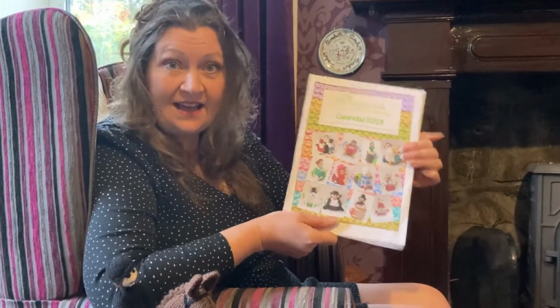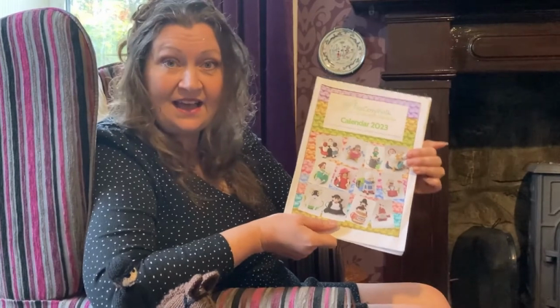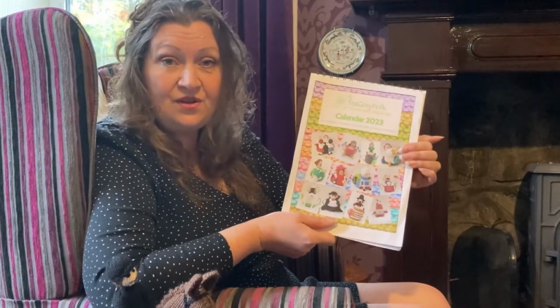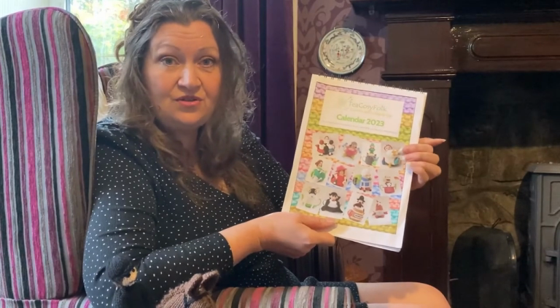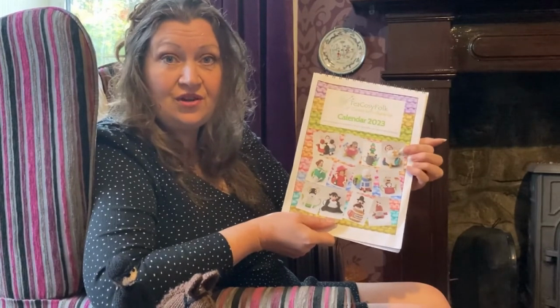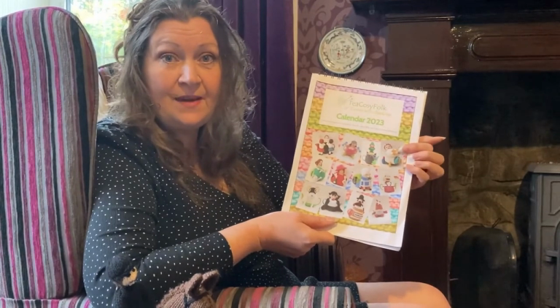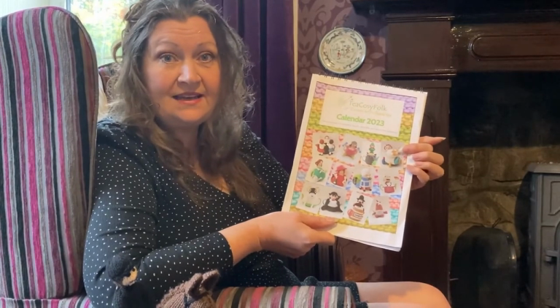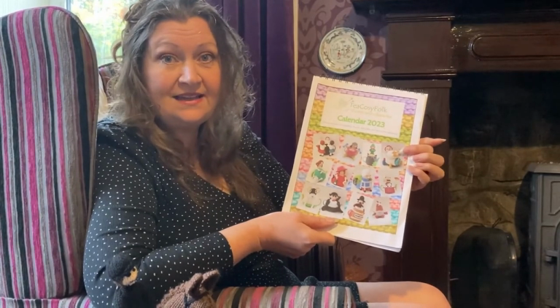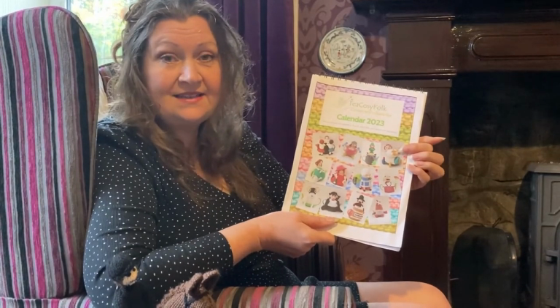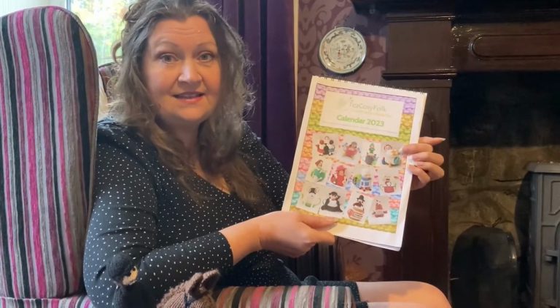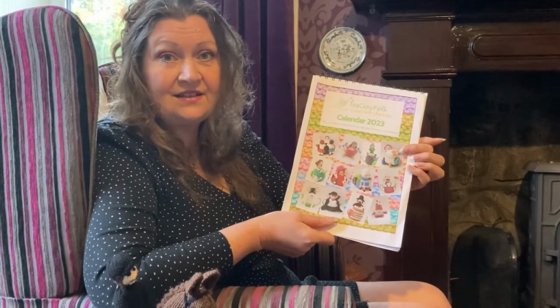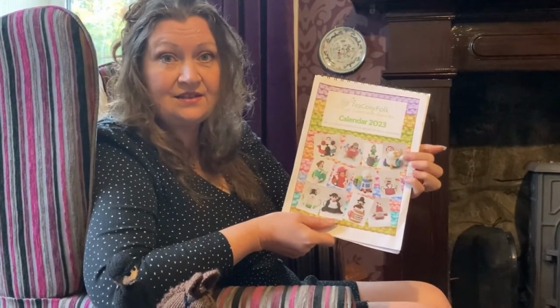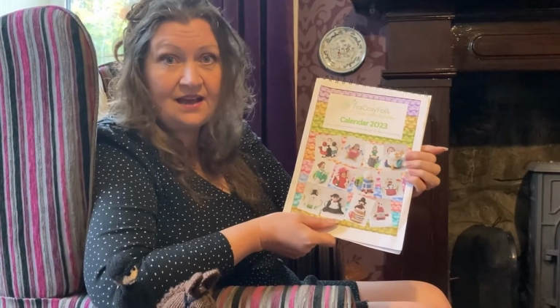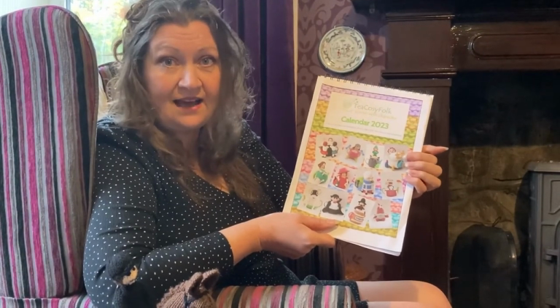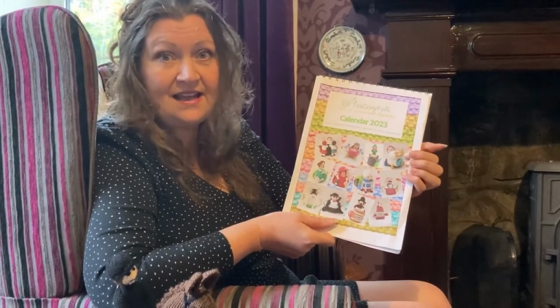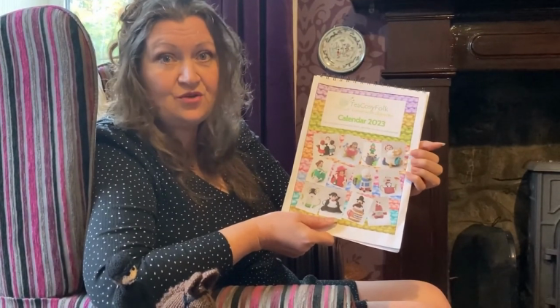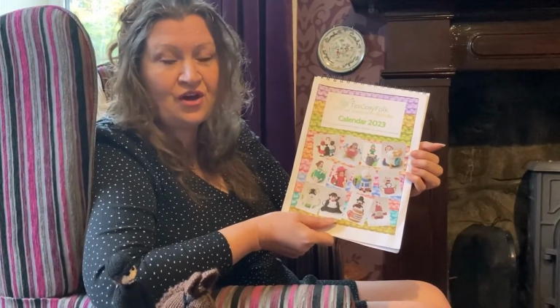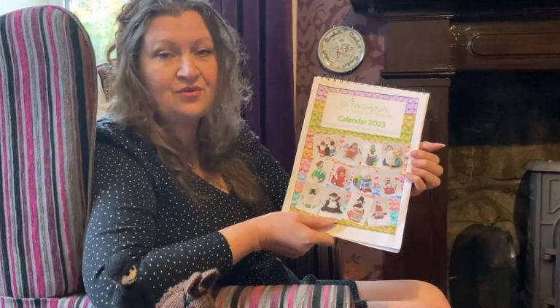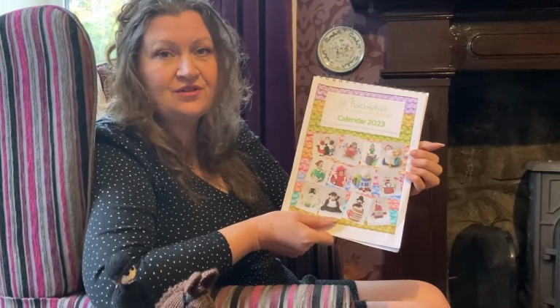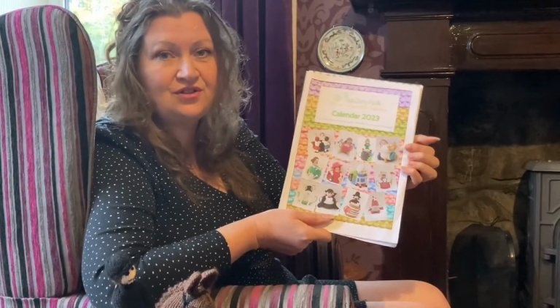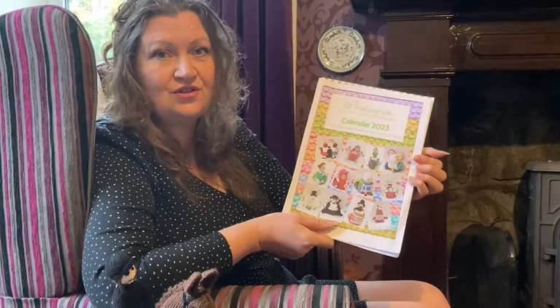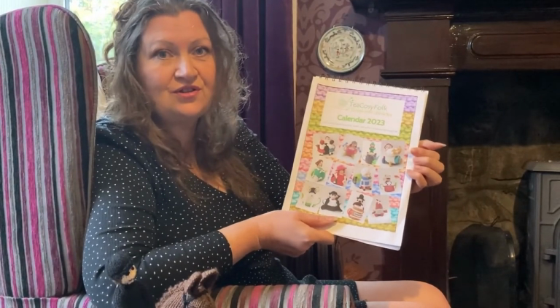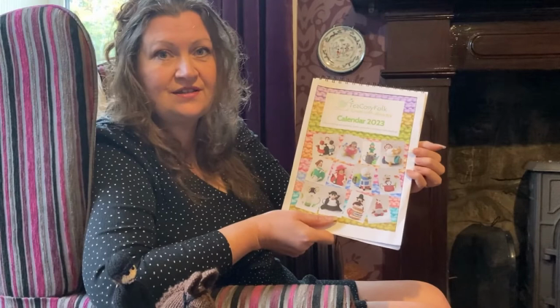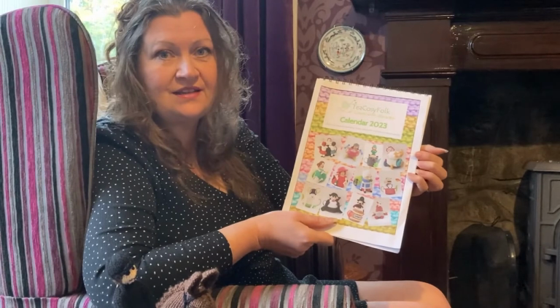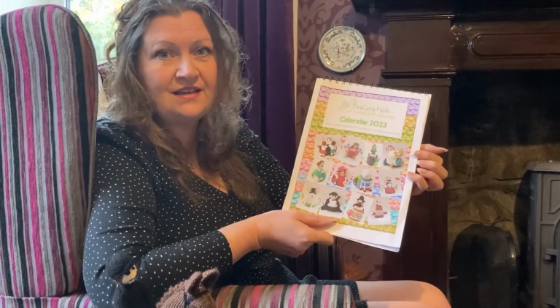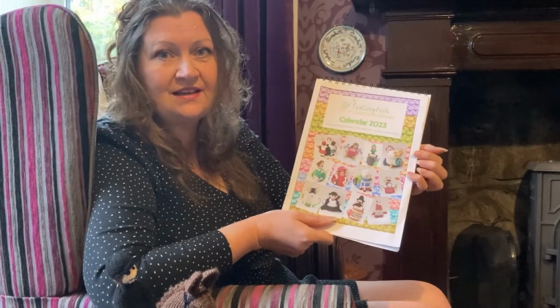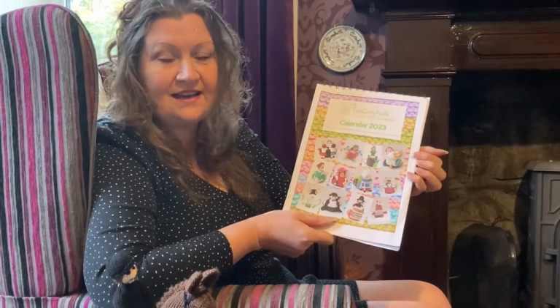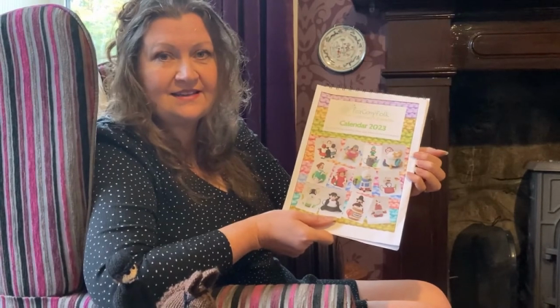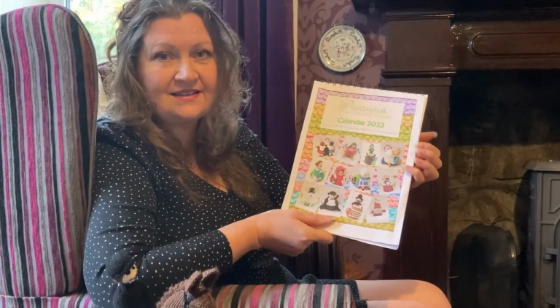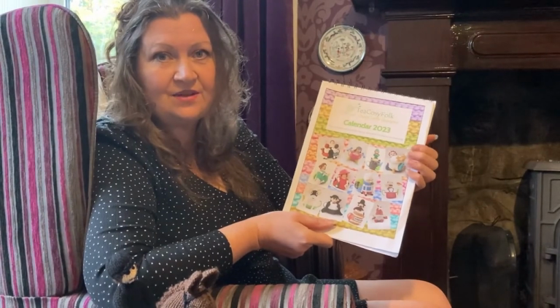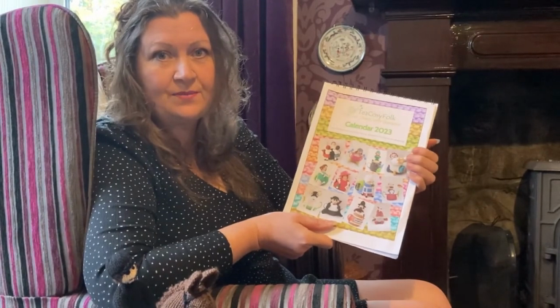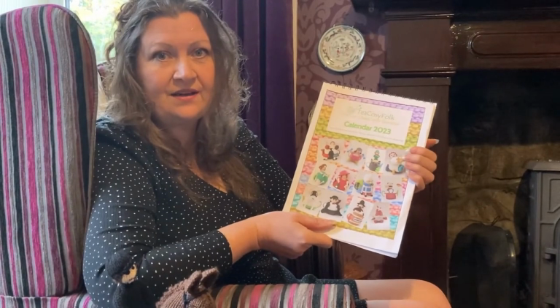If you join the mailing list, I'll let you know as soon as the calendars hit the website.